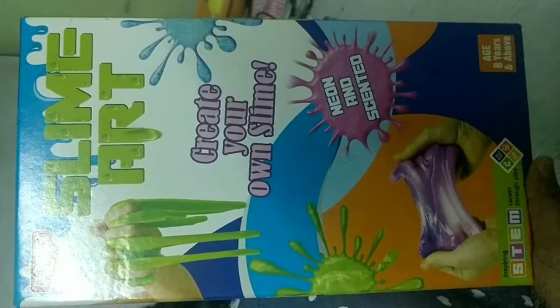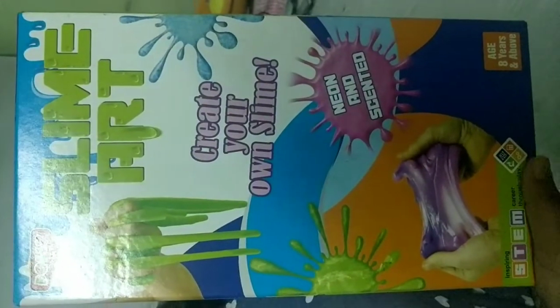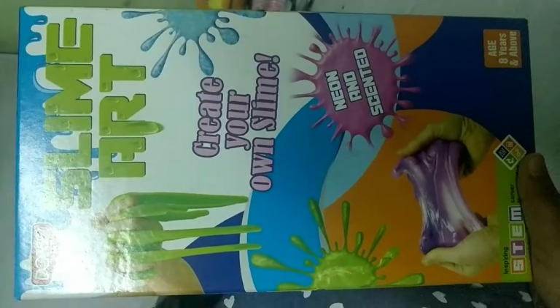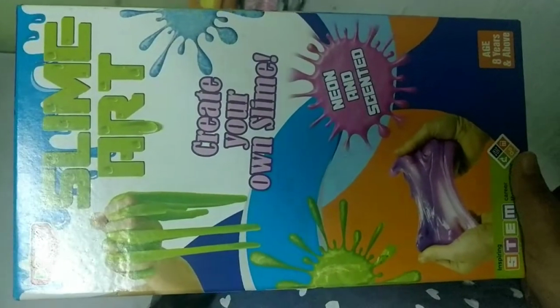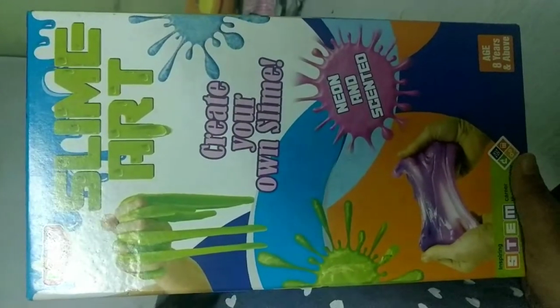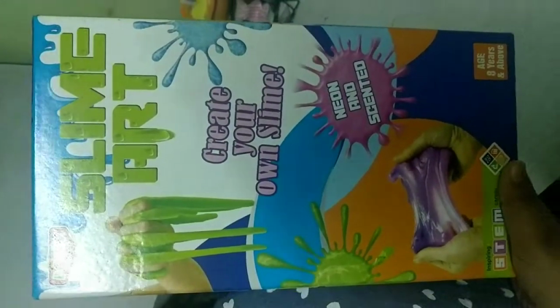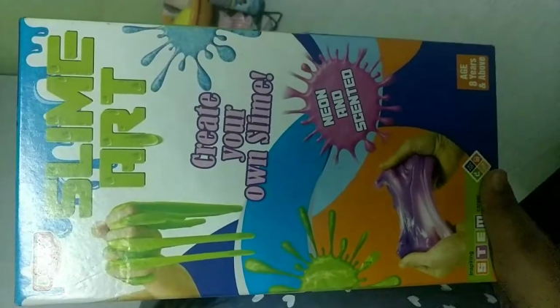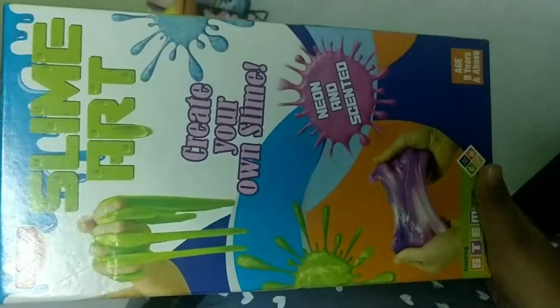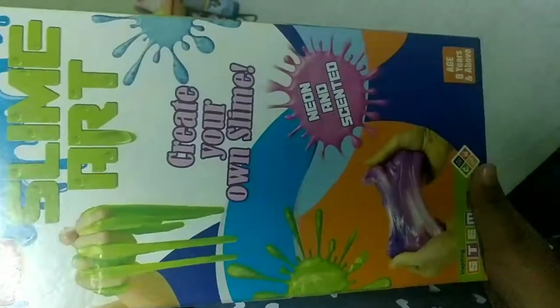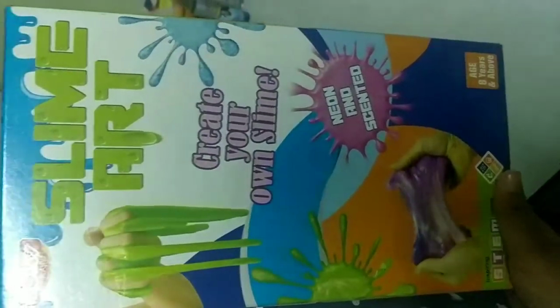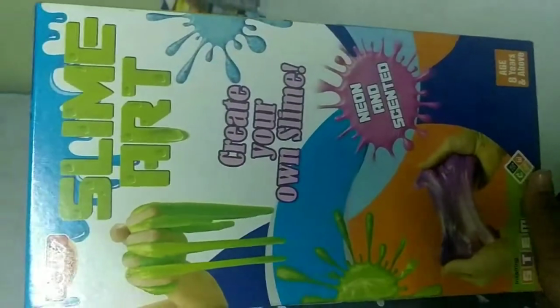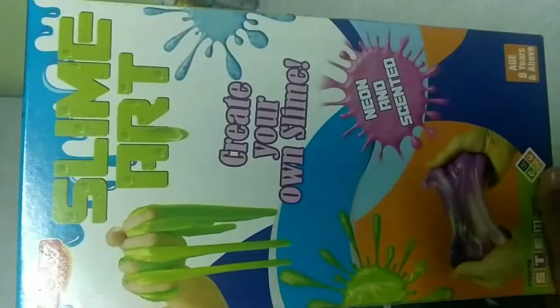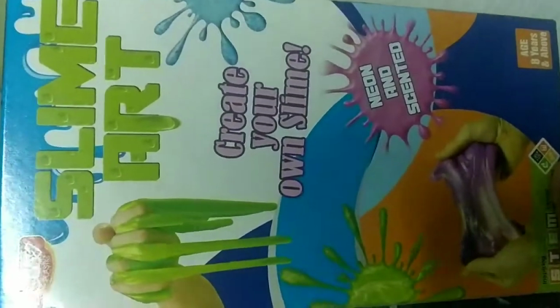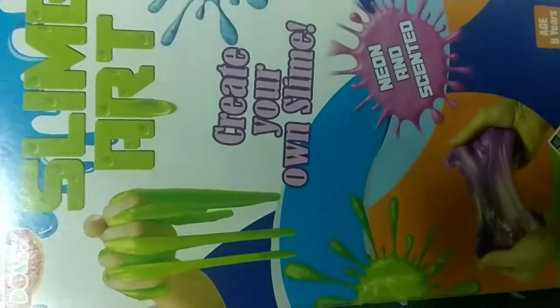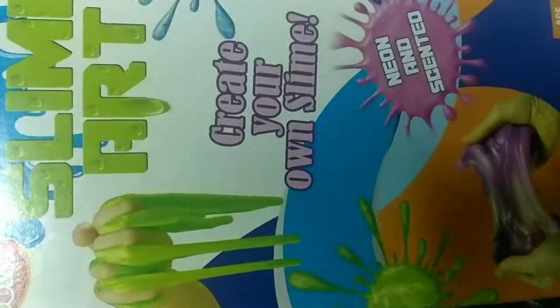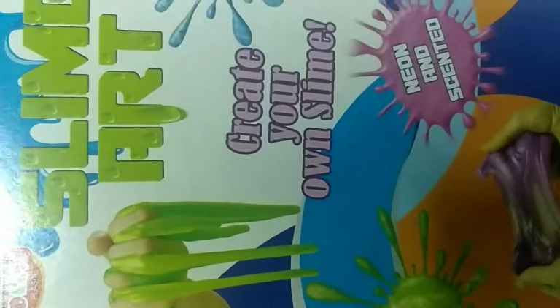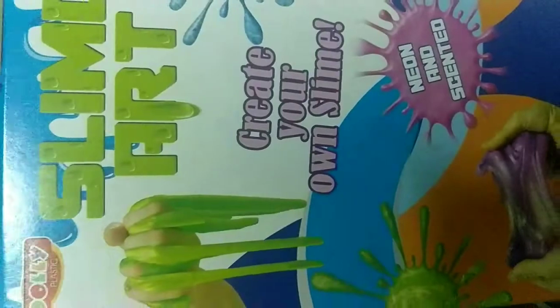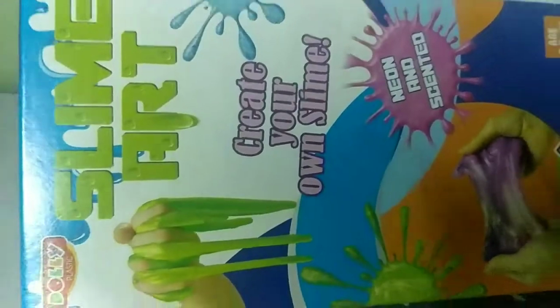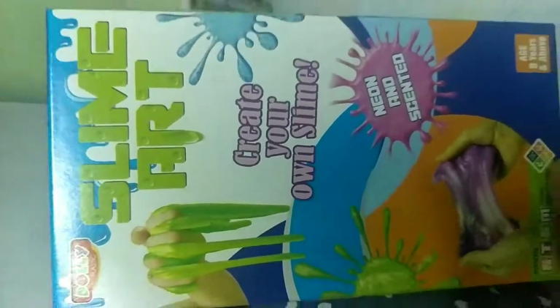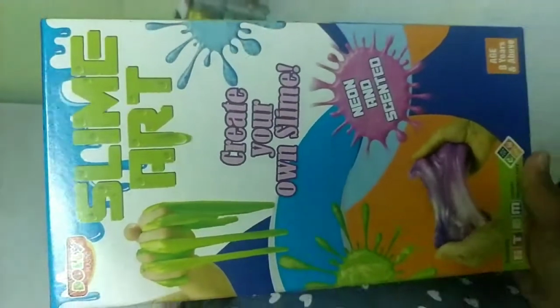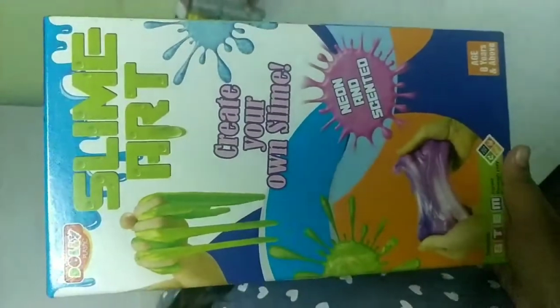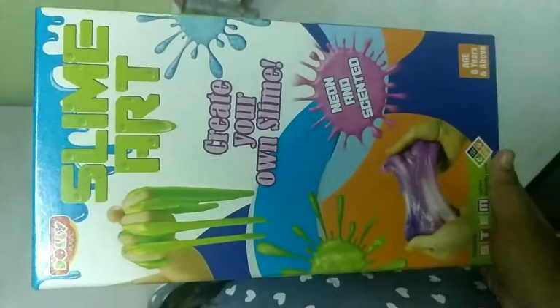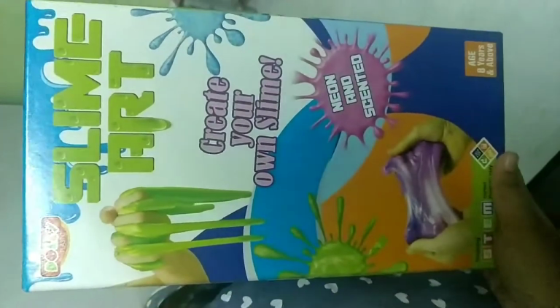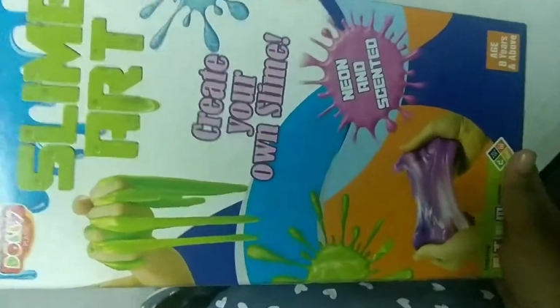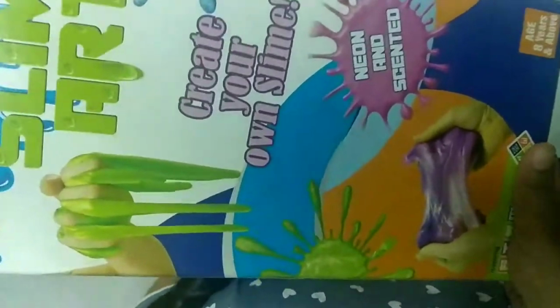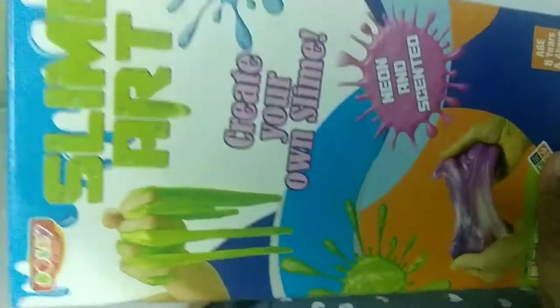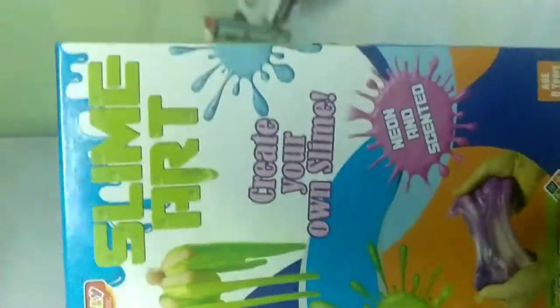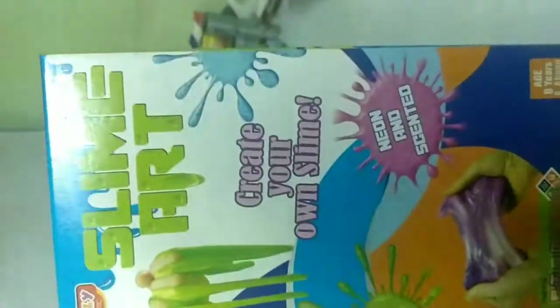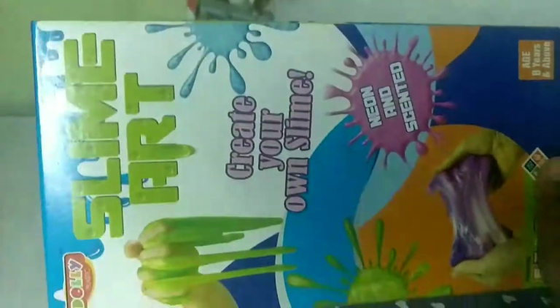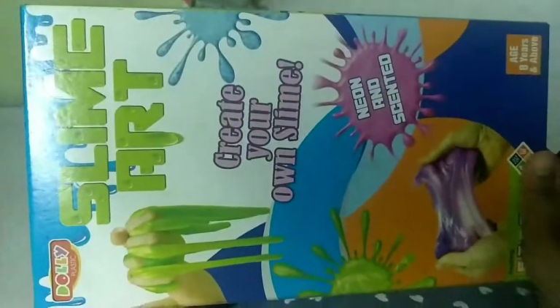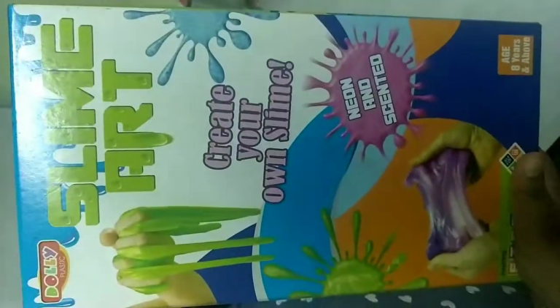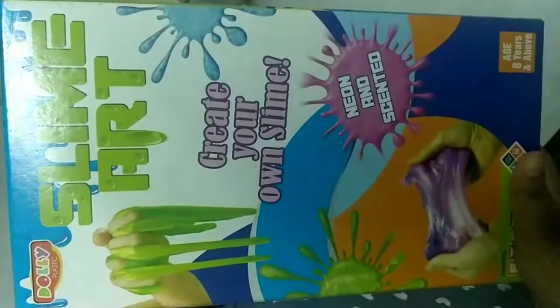Yes, it's a slime kit! Today we are going to see how we can make a slime.